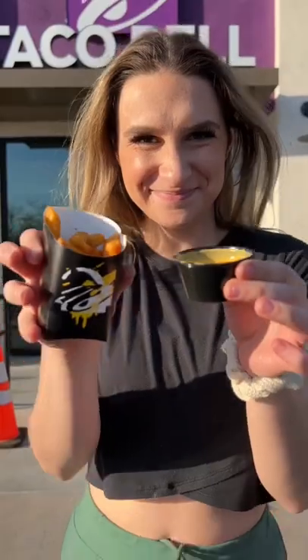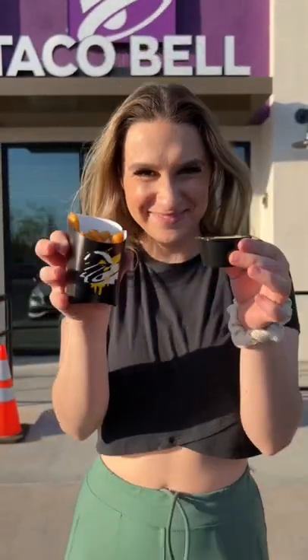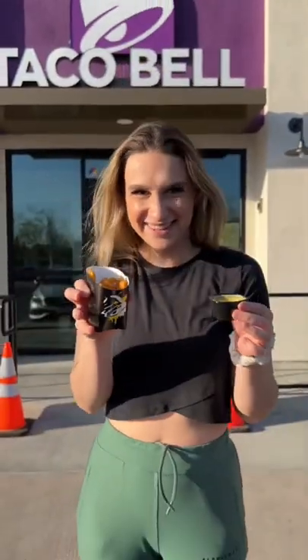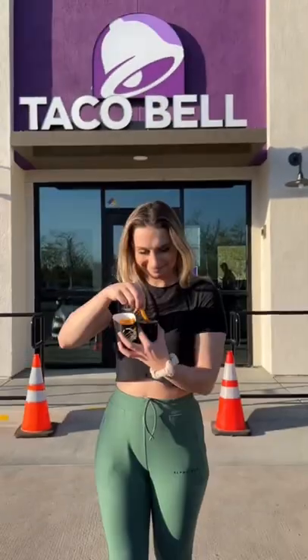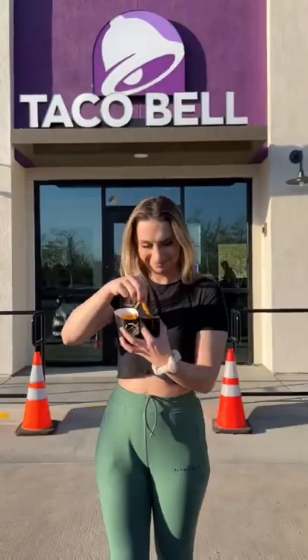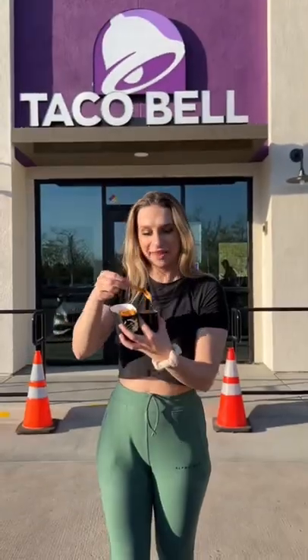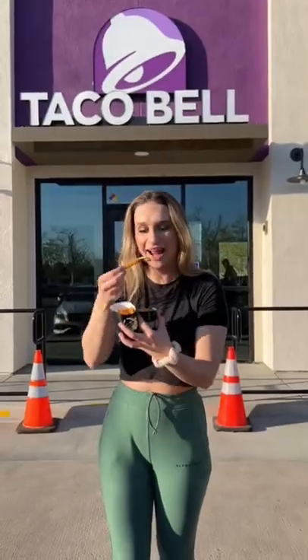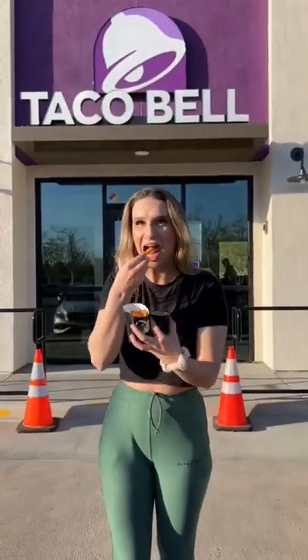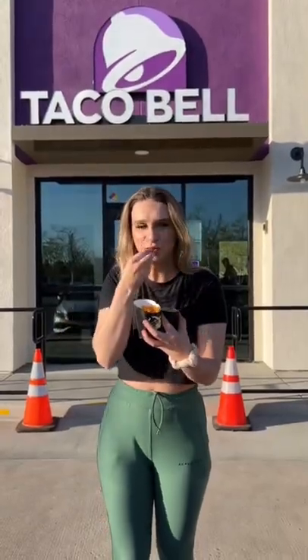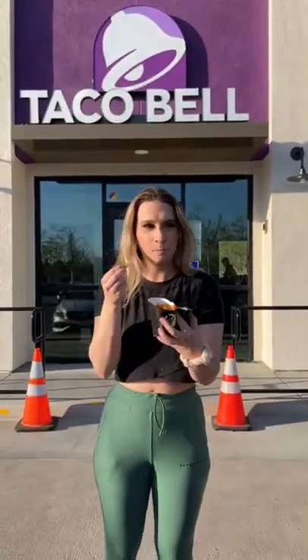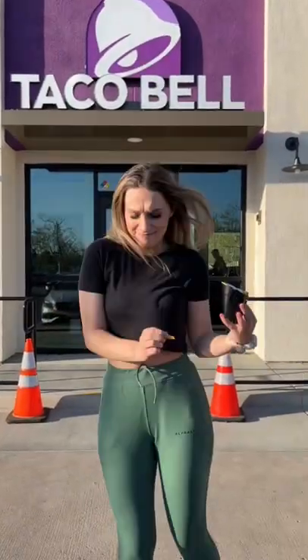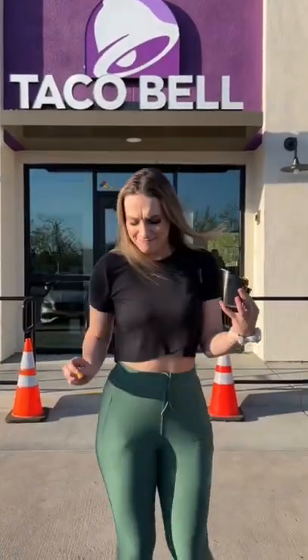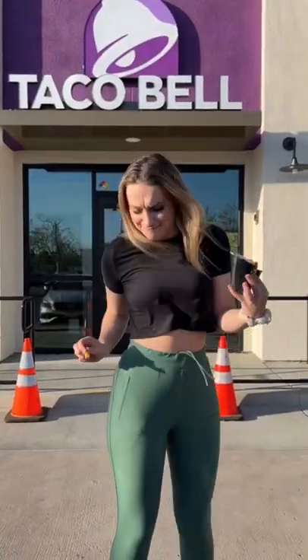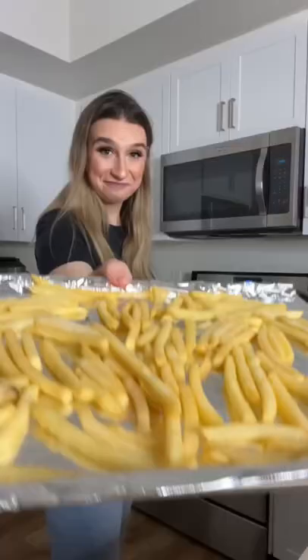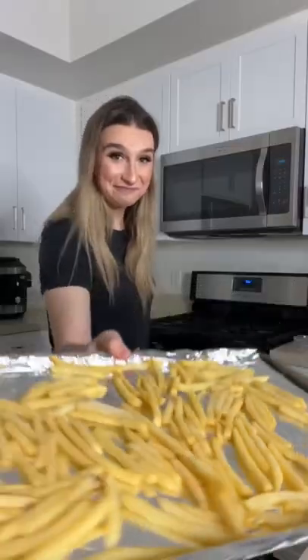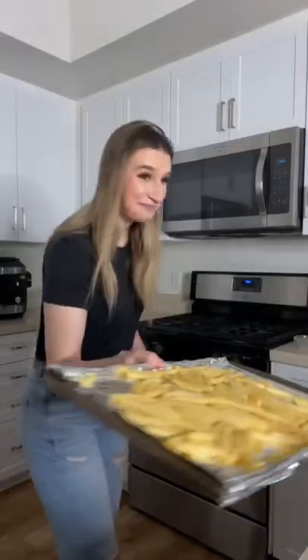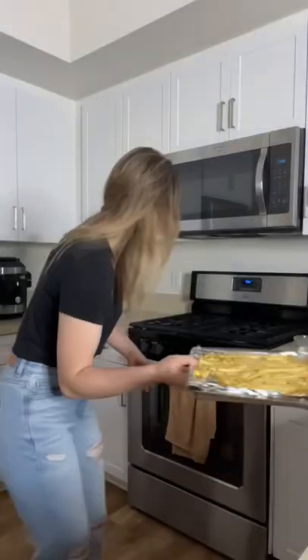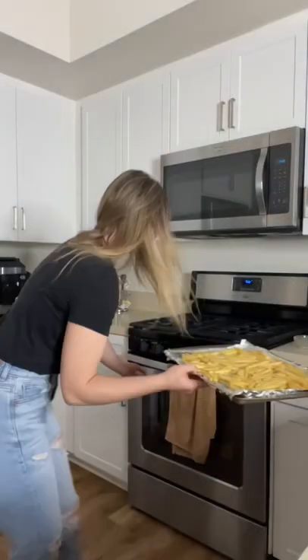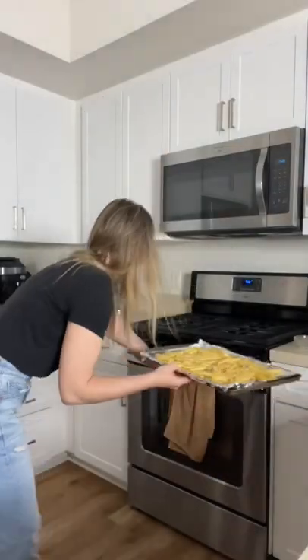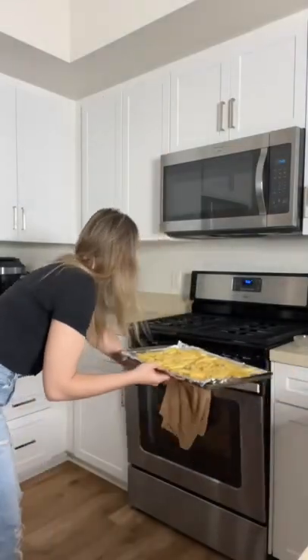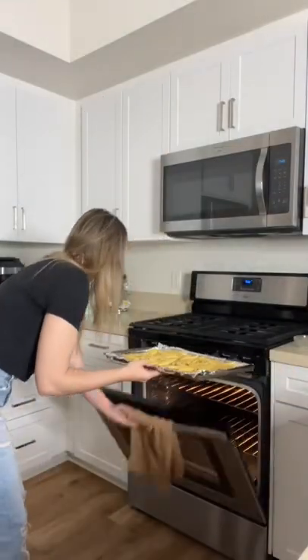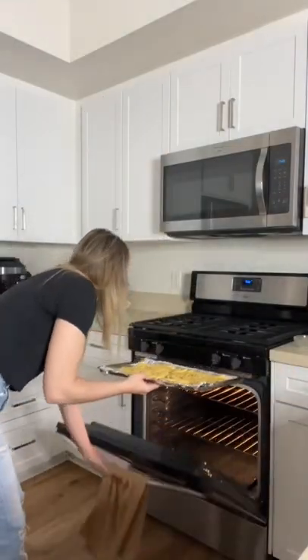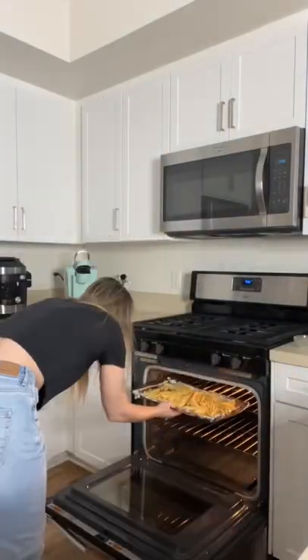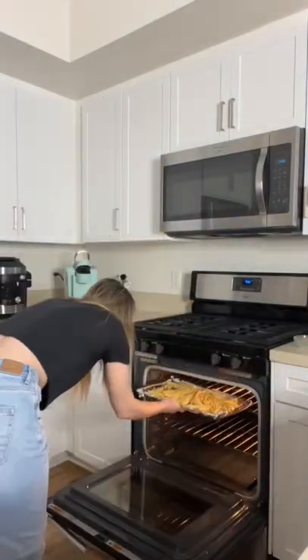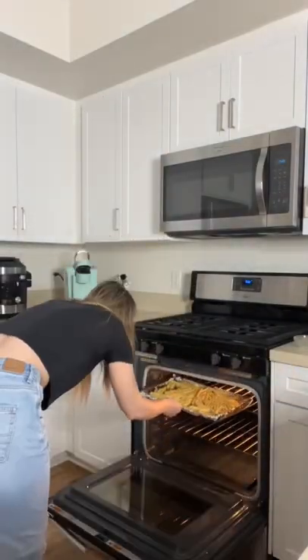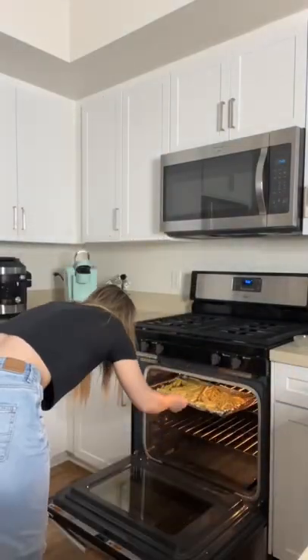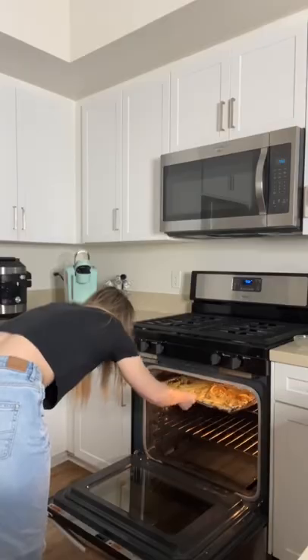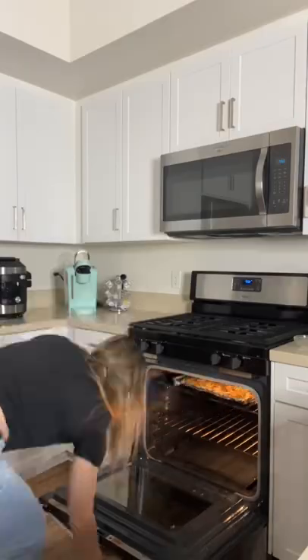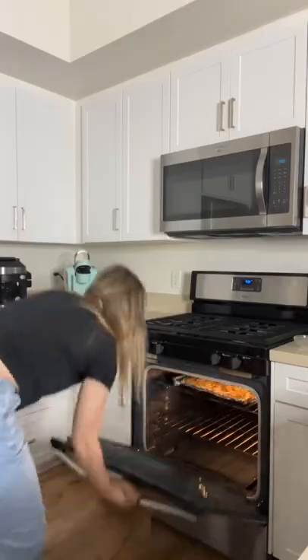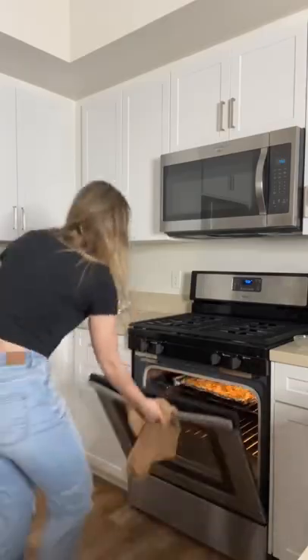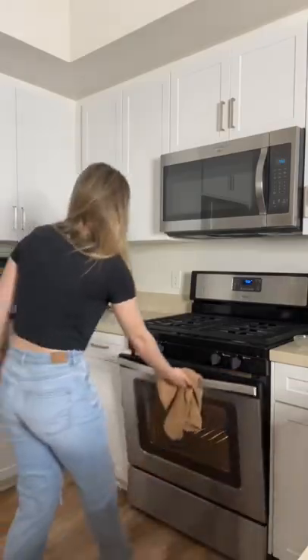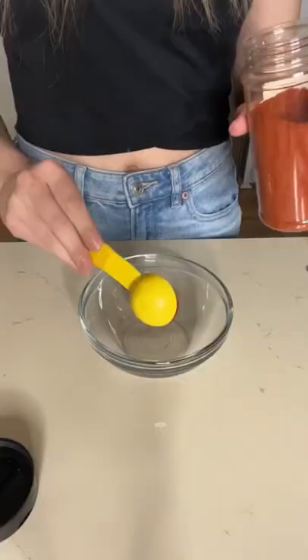These nacho fries were so delicious I had to make them from home. I started by baking some frozen fries according to the package instructions.